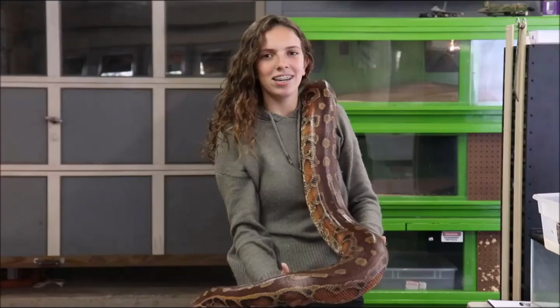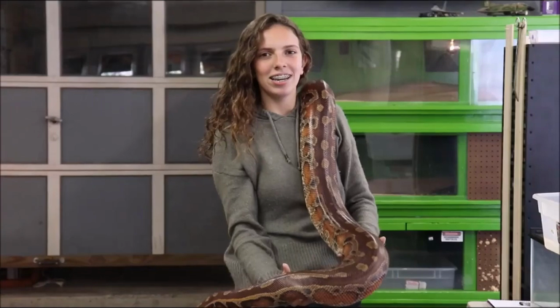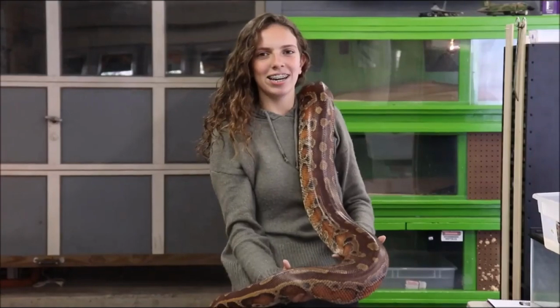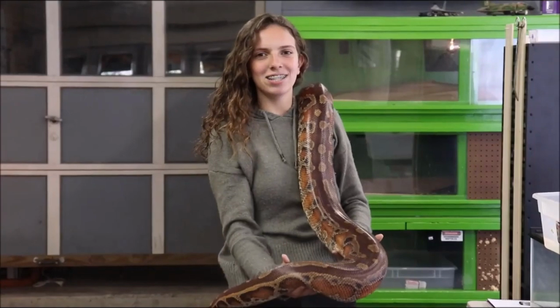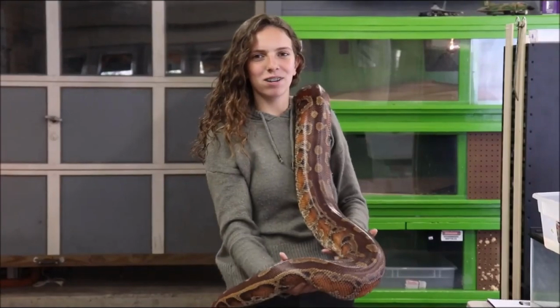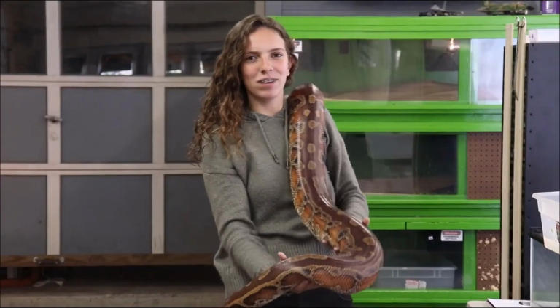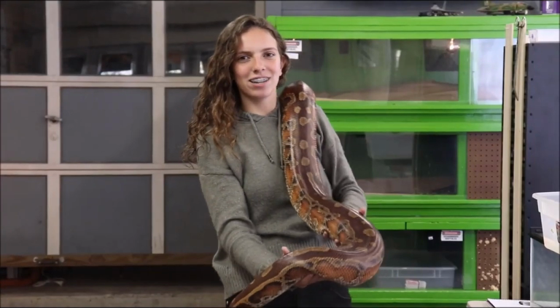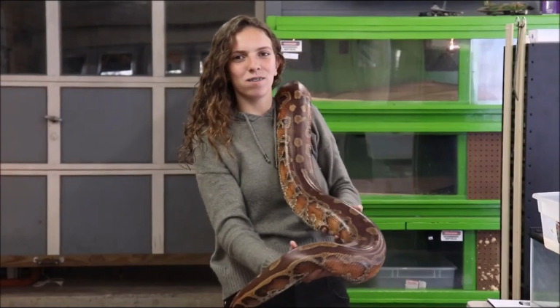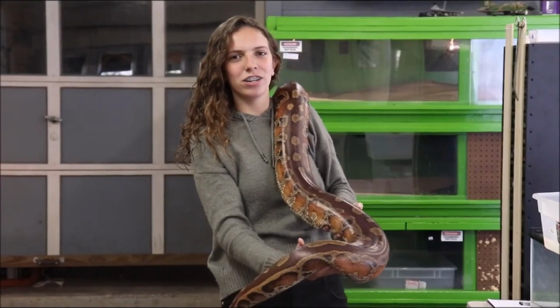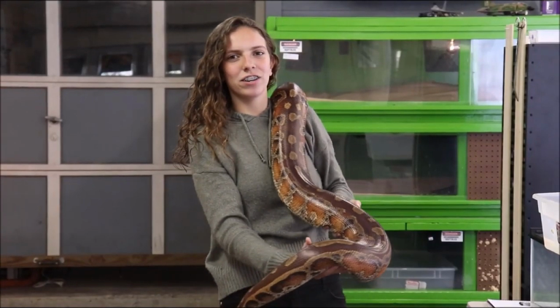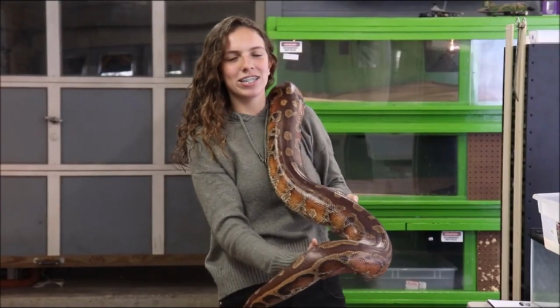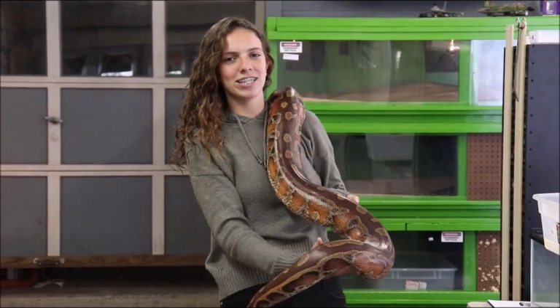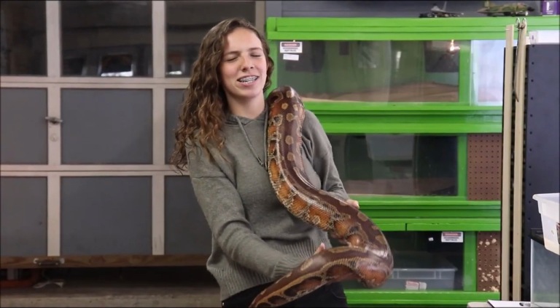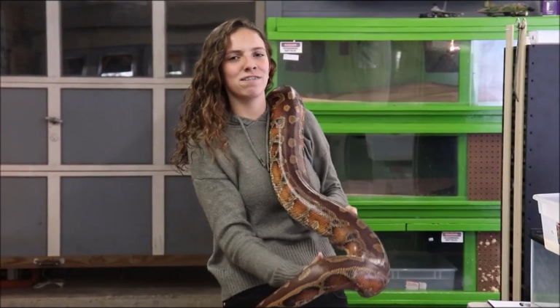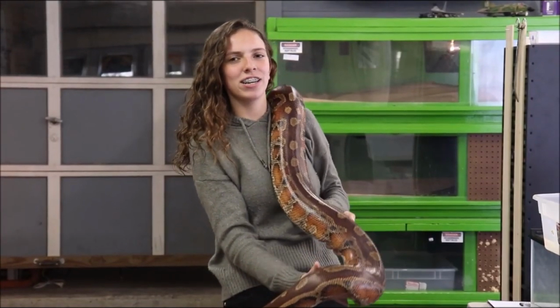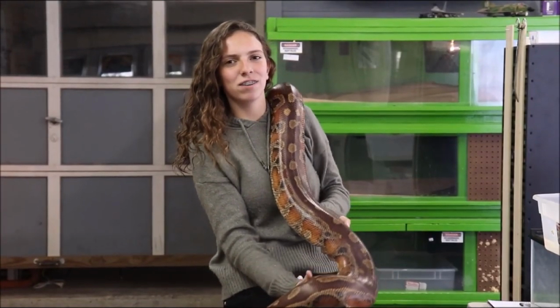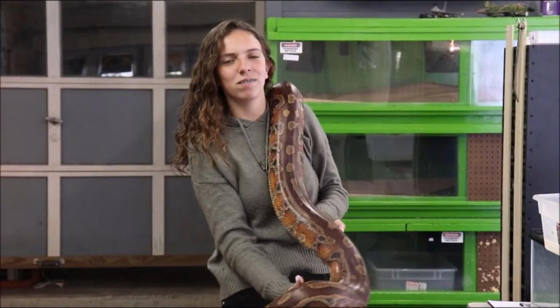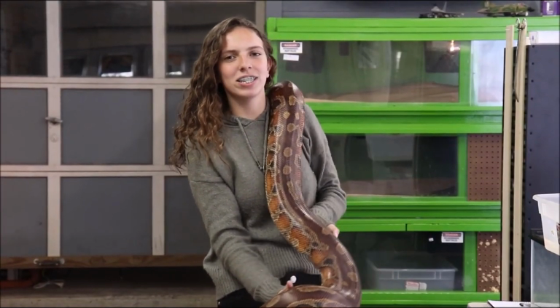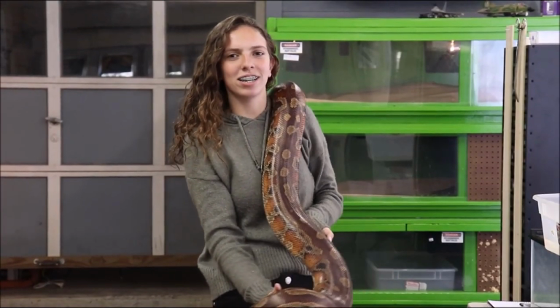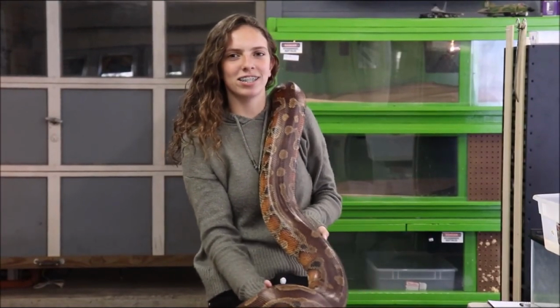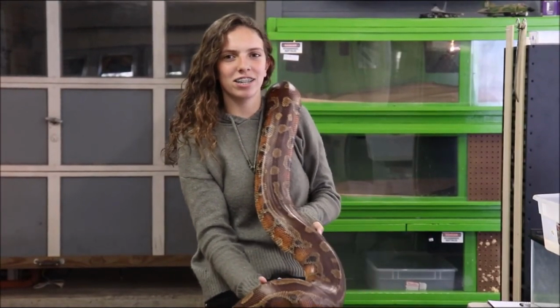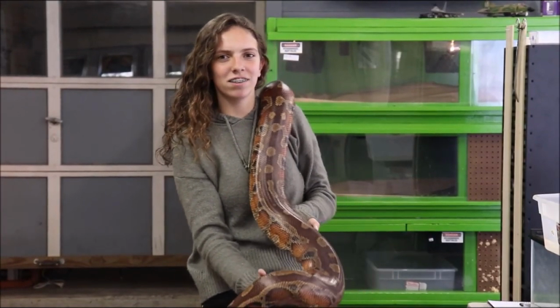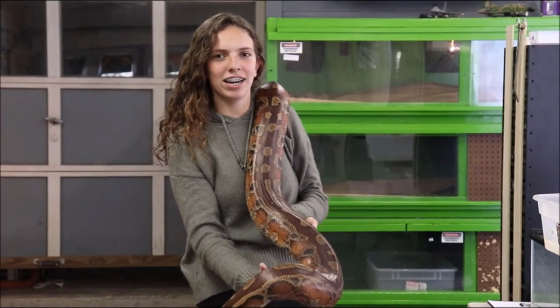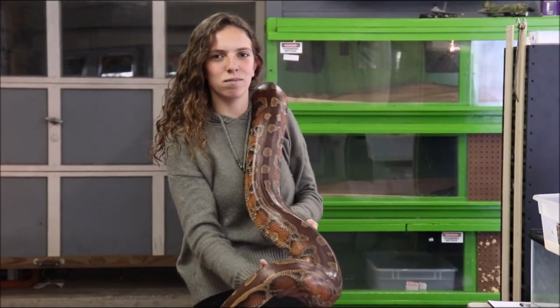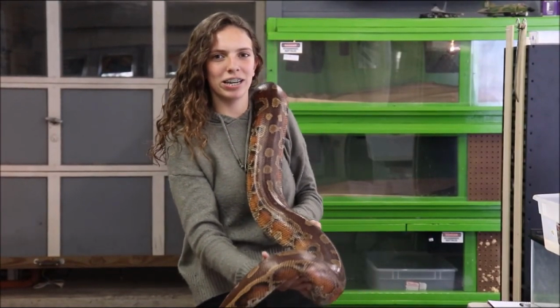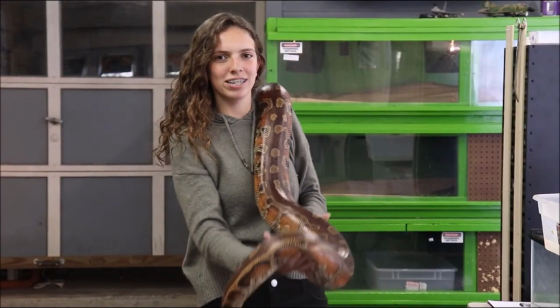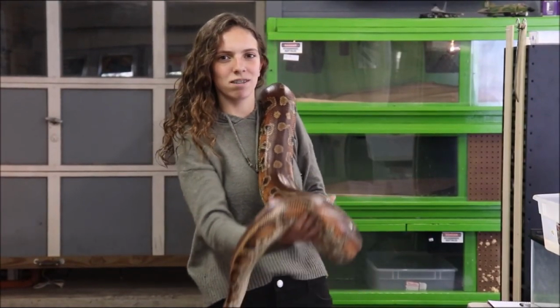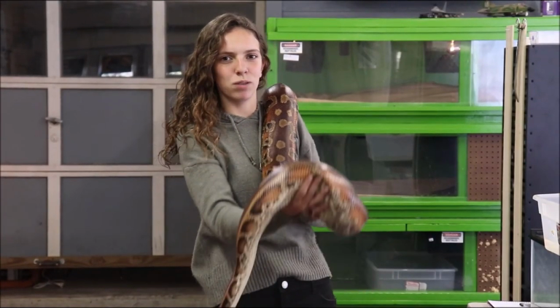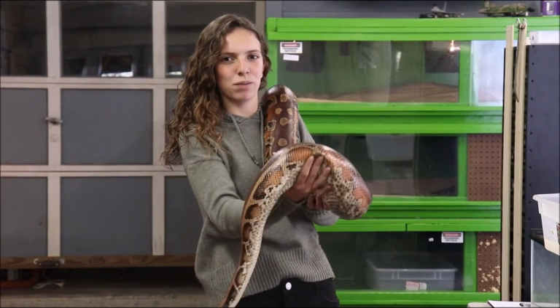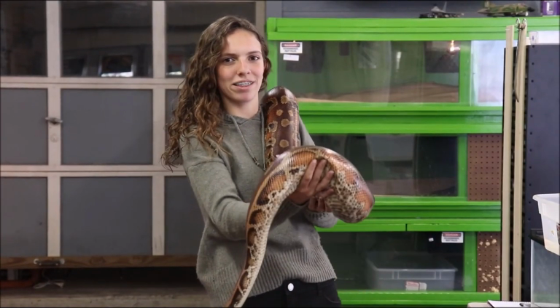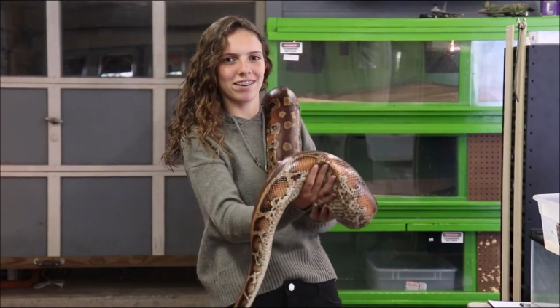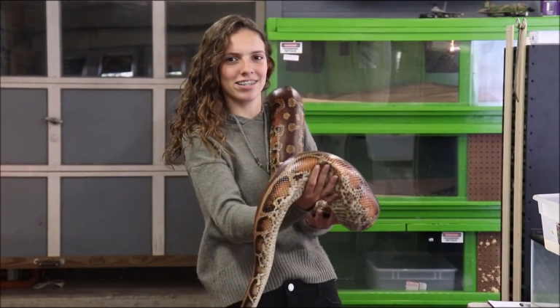Hey guys, welcome back to Coldblood Creations. In this video, we're going to be talking general care and maintenance of blood pythons.